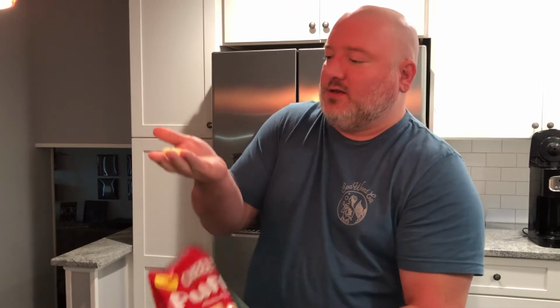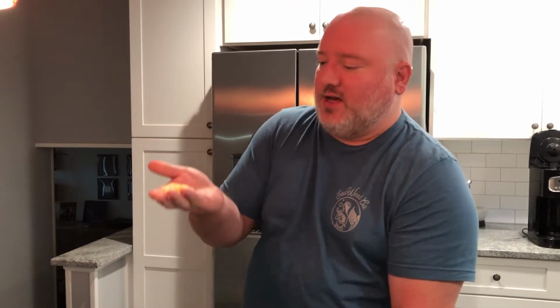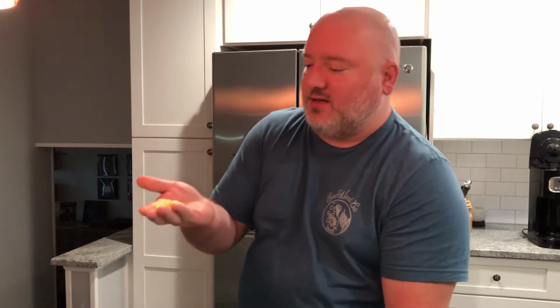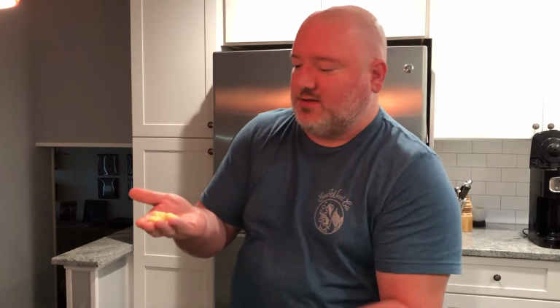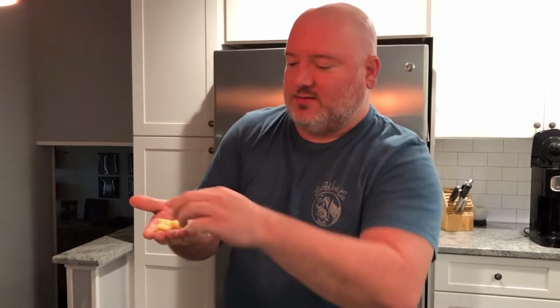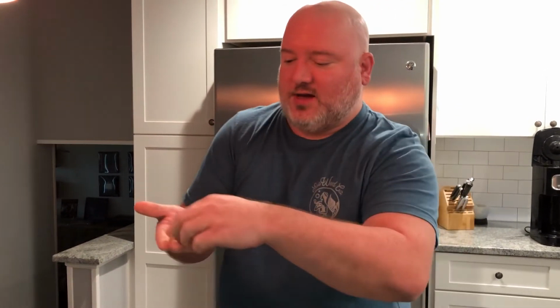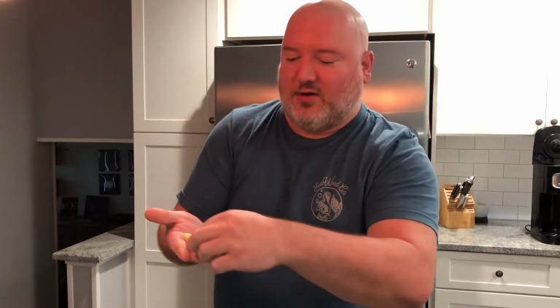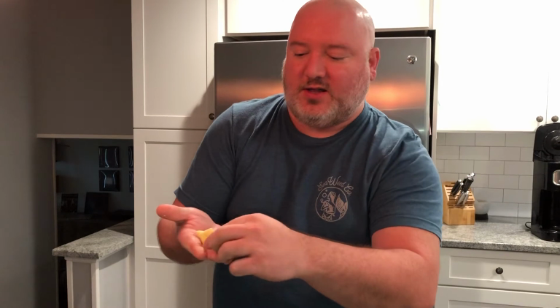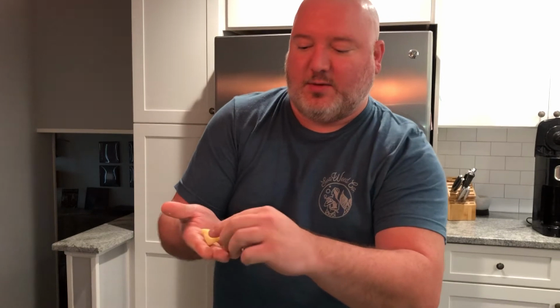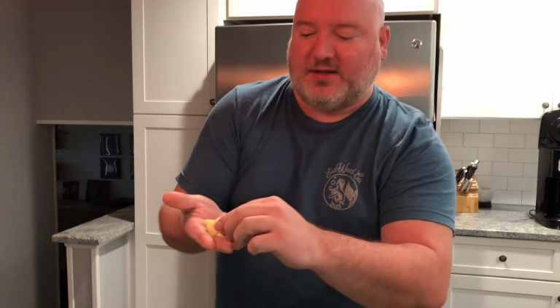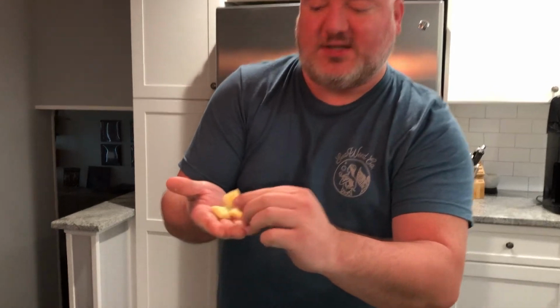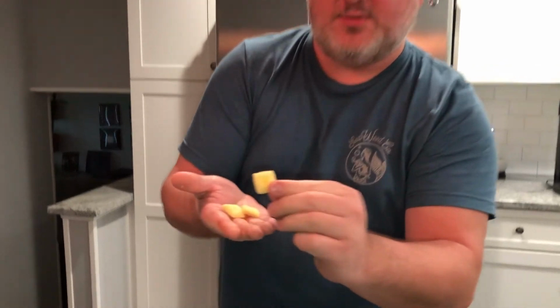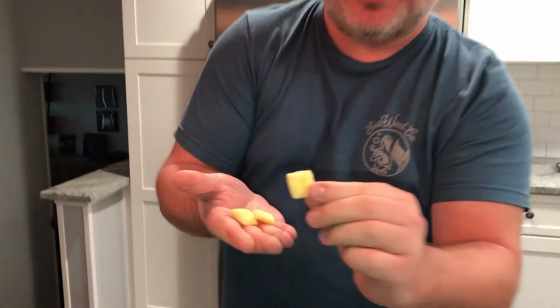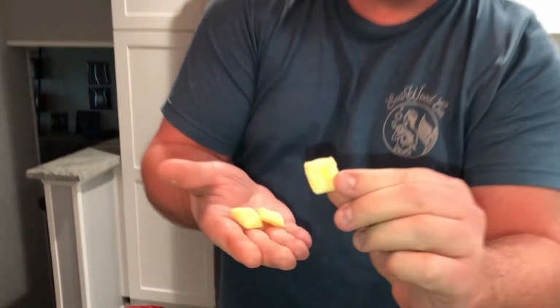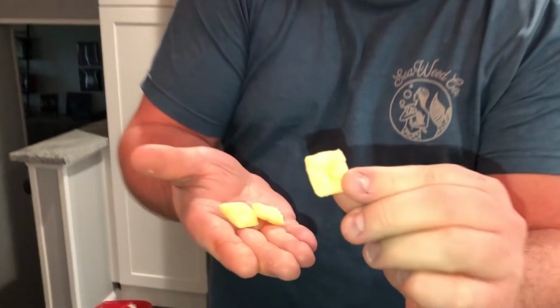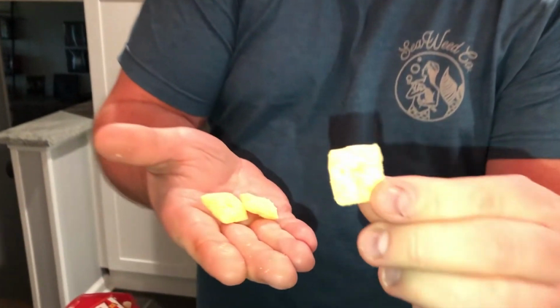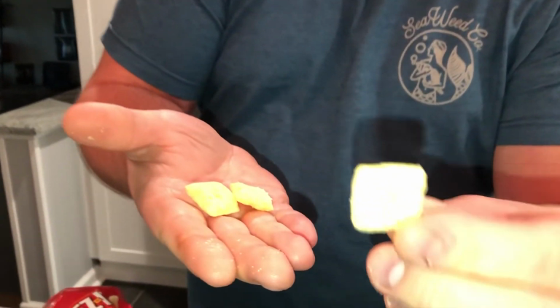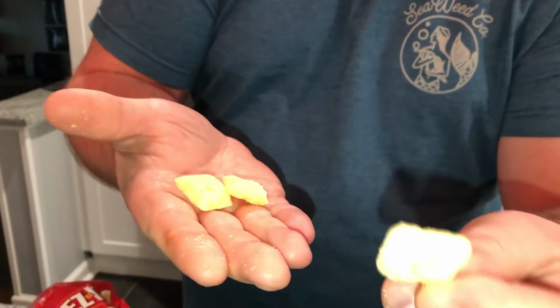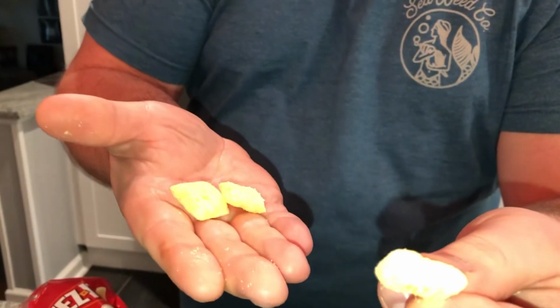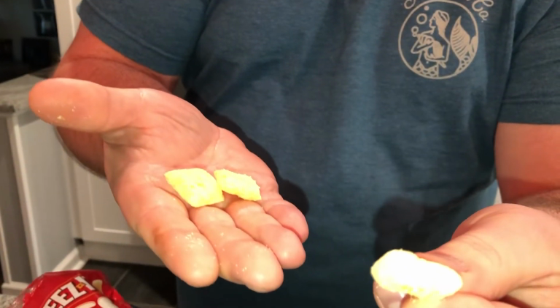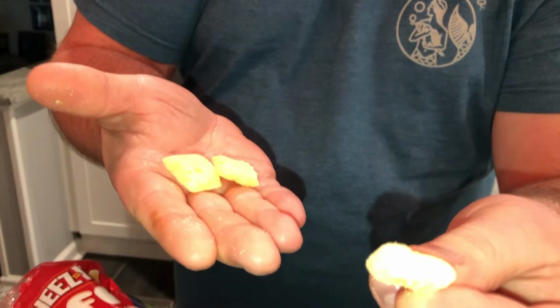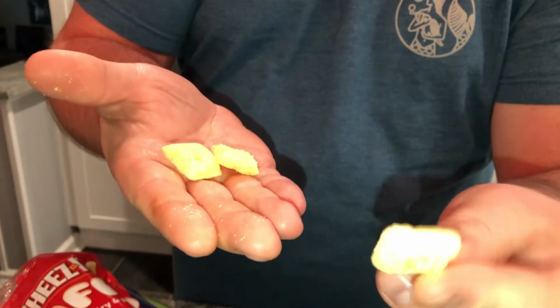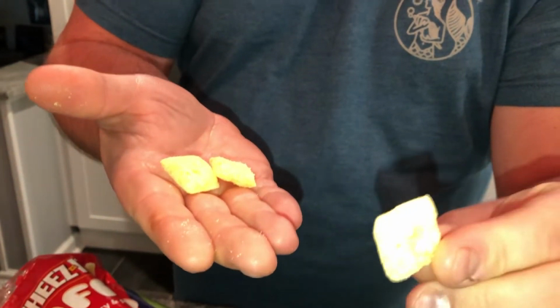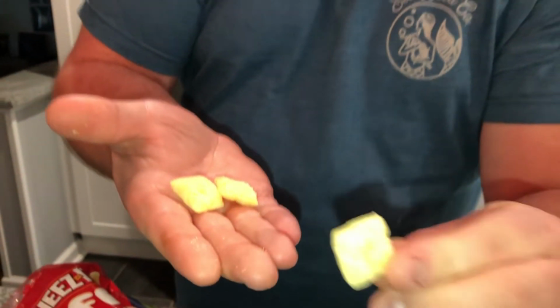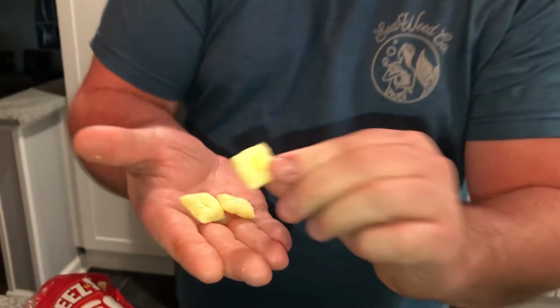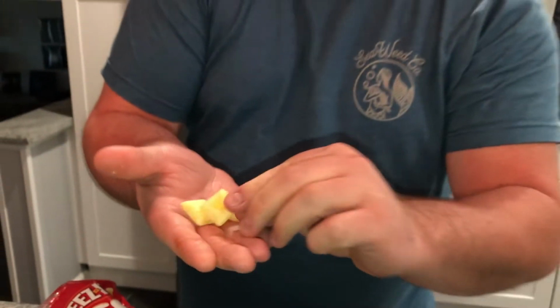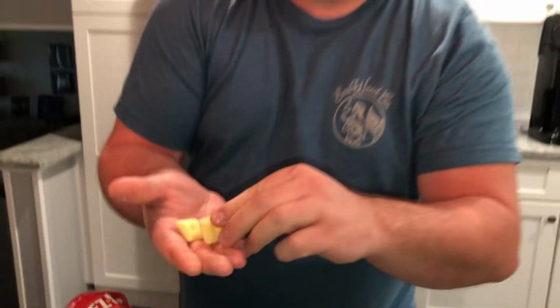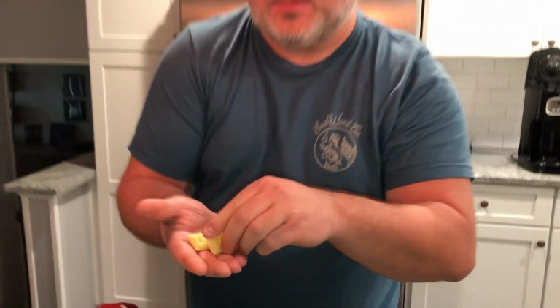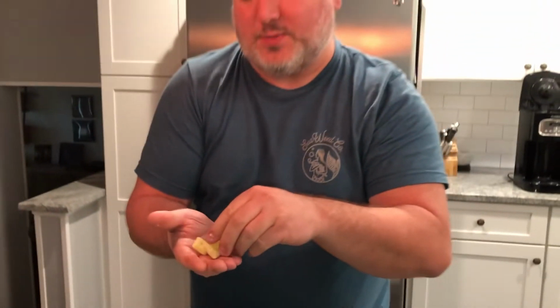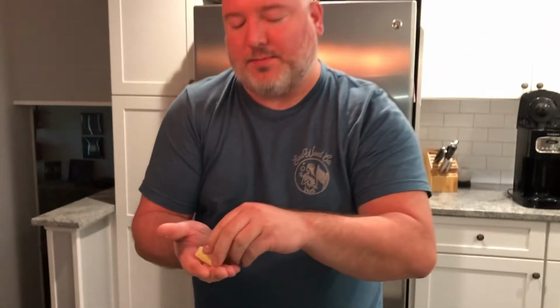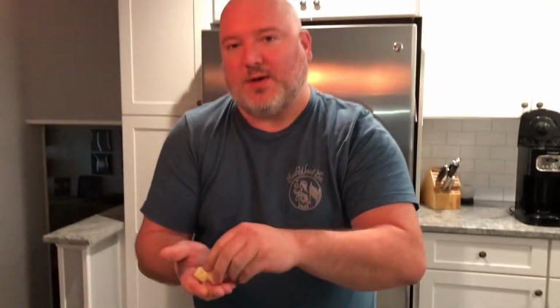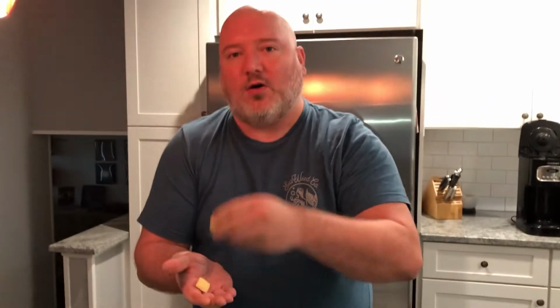Light, airy. They're about the same size as a Cheez-It, a little more three-dimensional. Let's pop them in the pie hole.